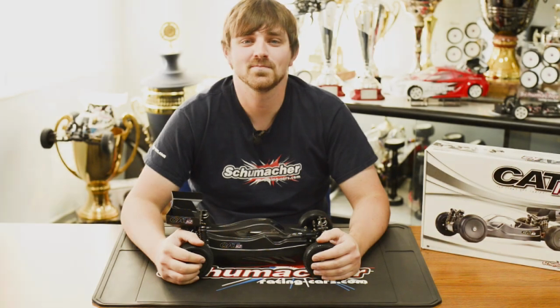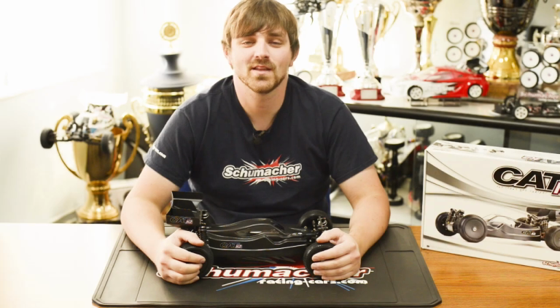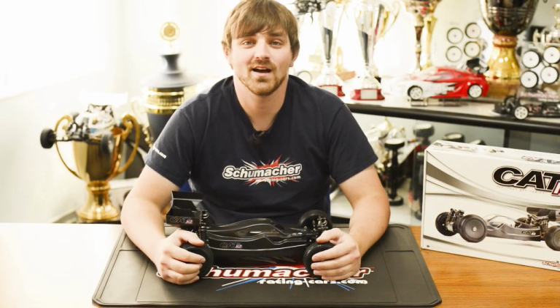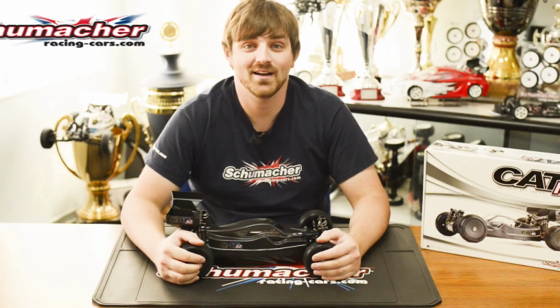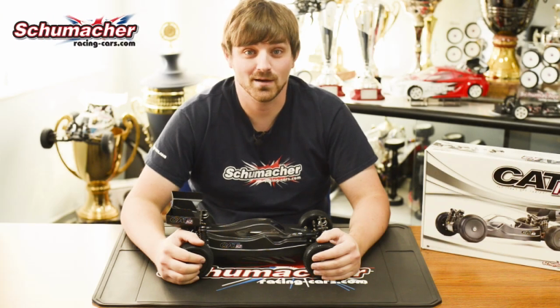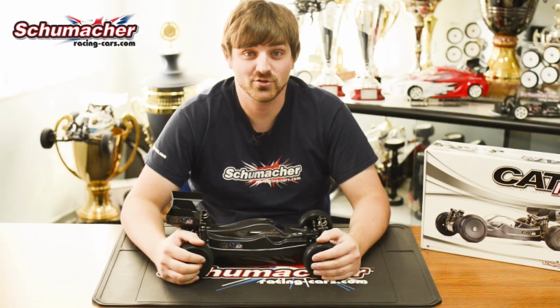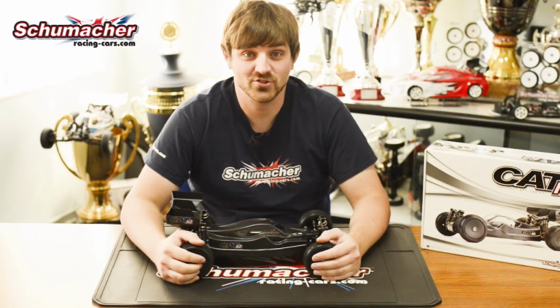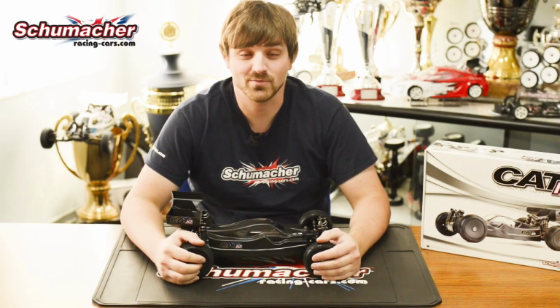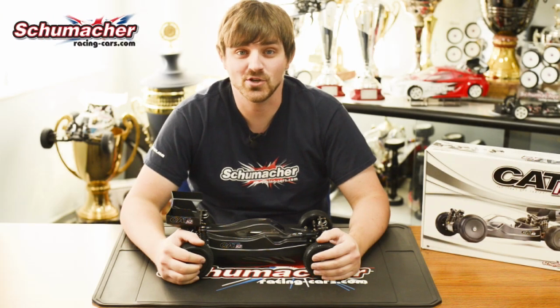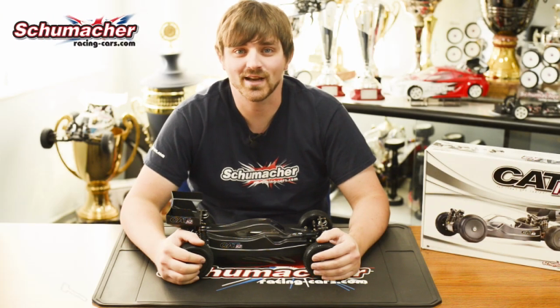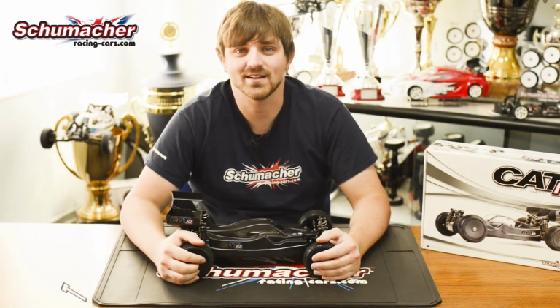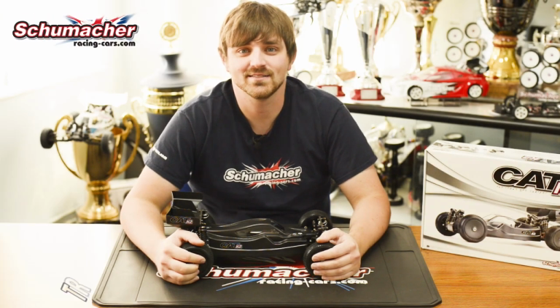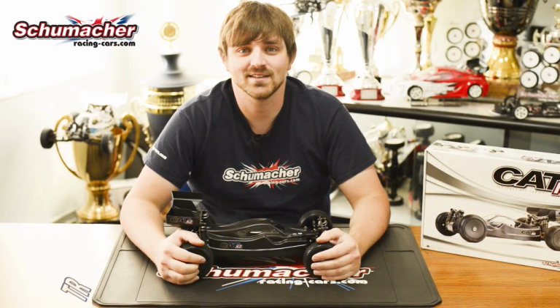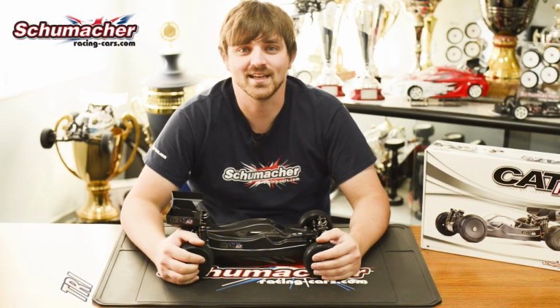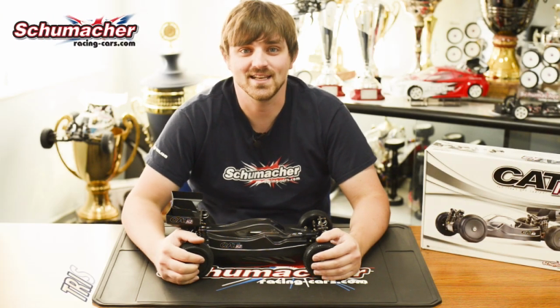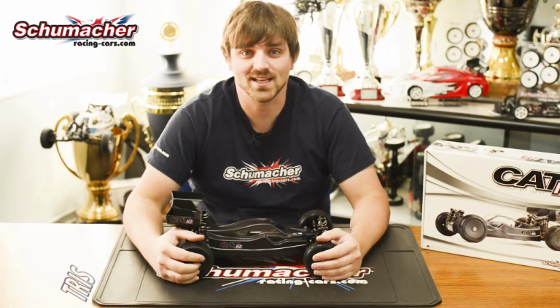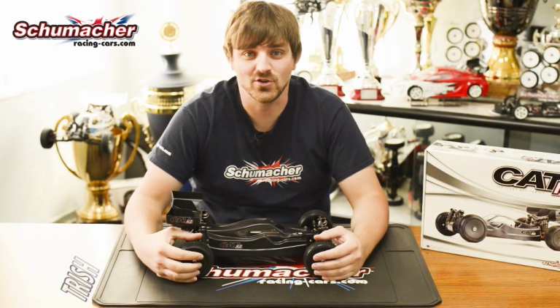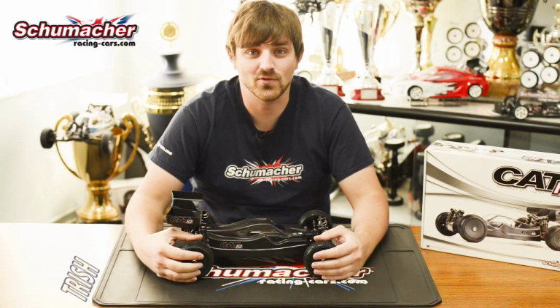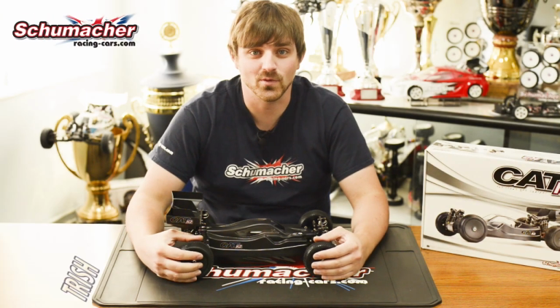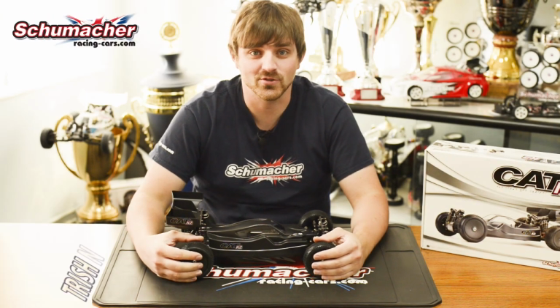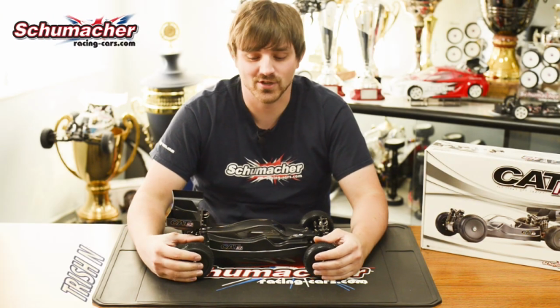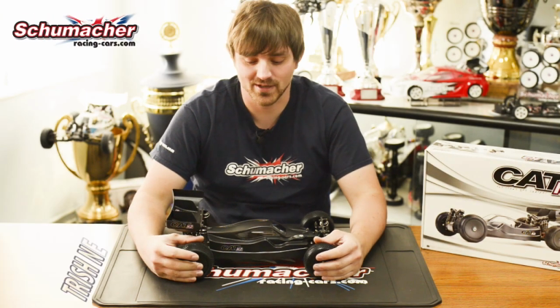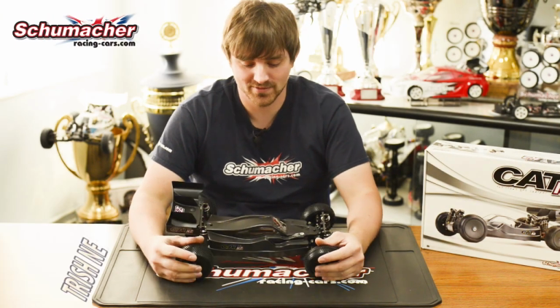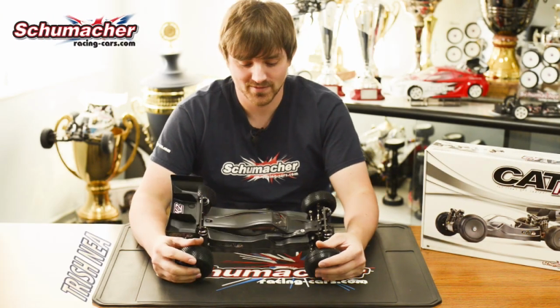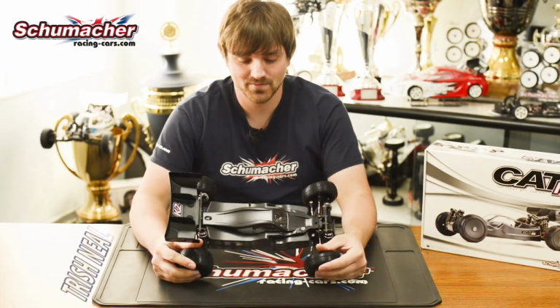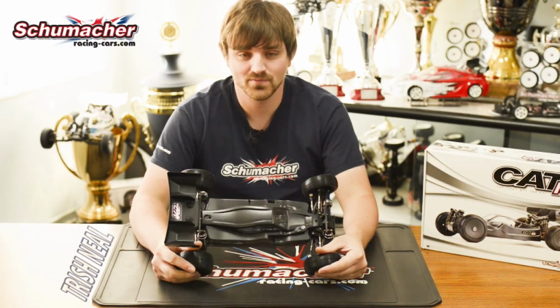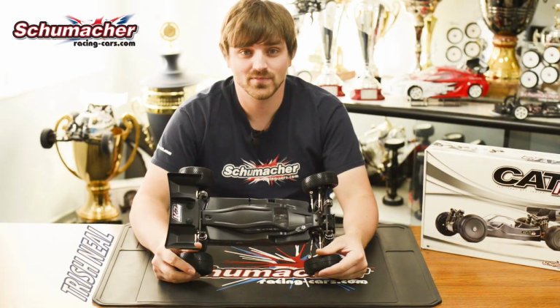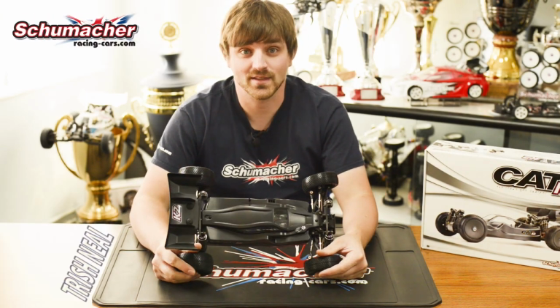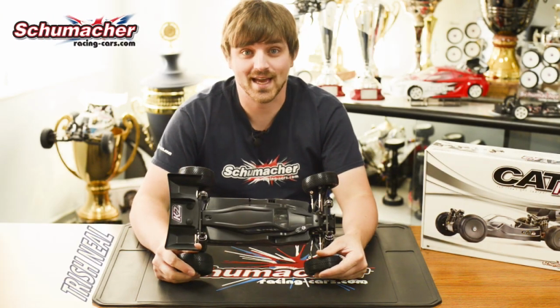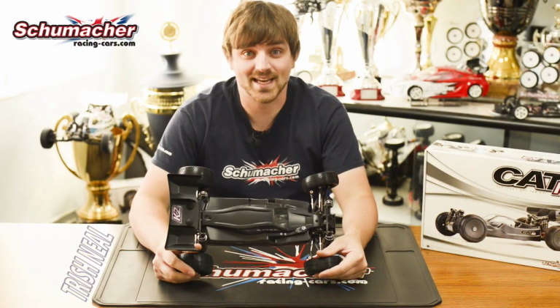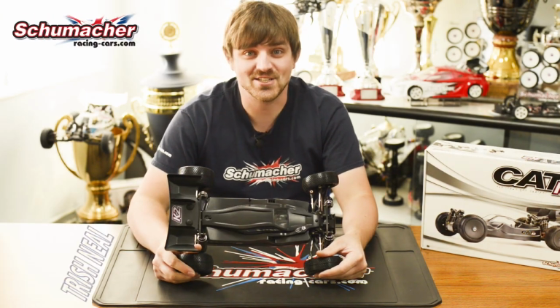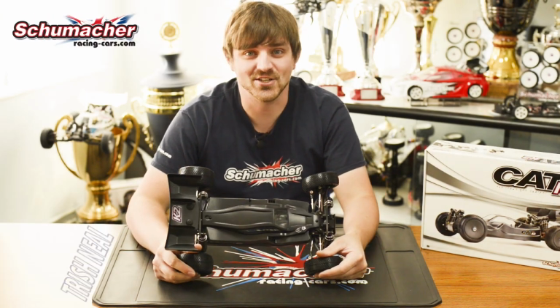Hi, I'm Trish from Schumacher, and here's our new four-wheel drive, the Cat K2.